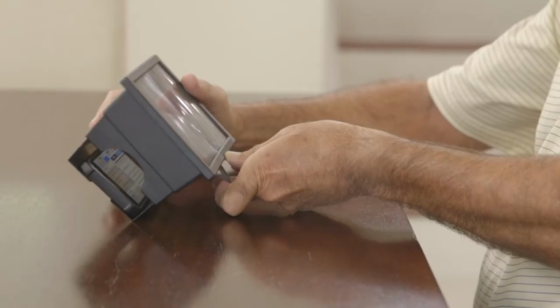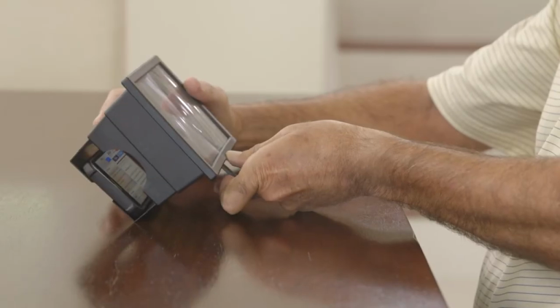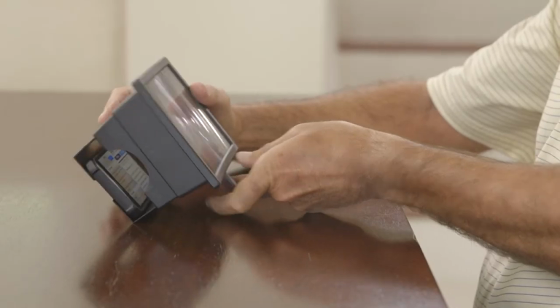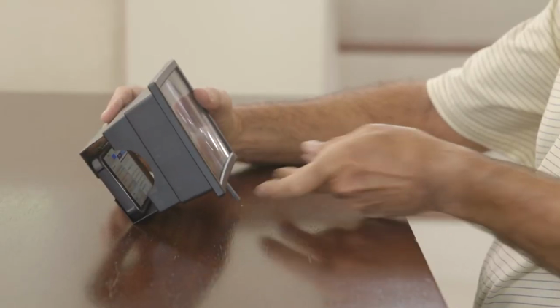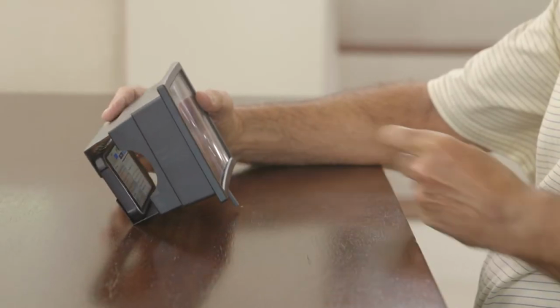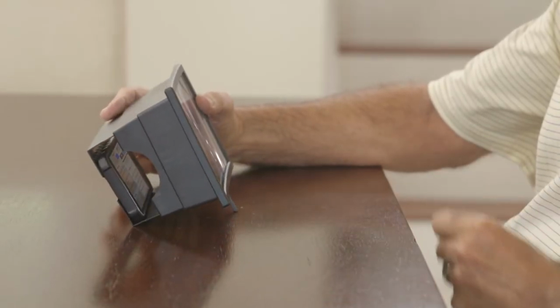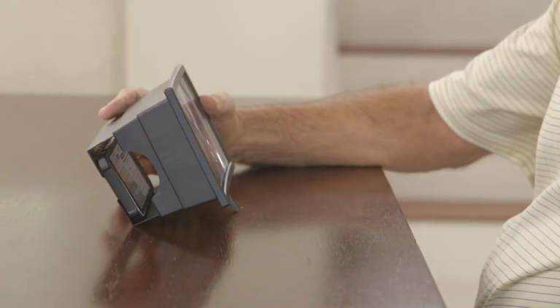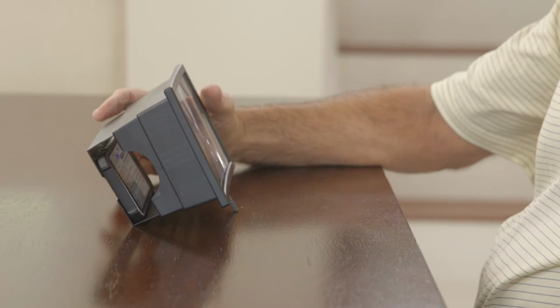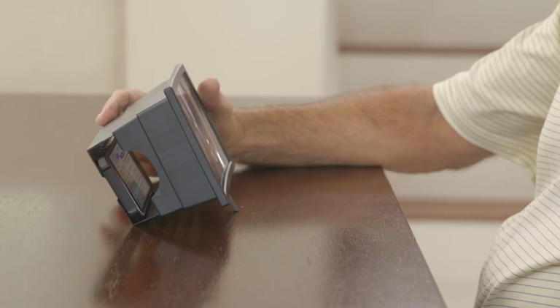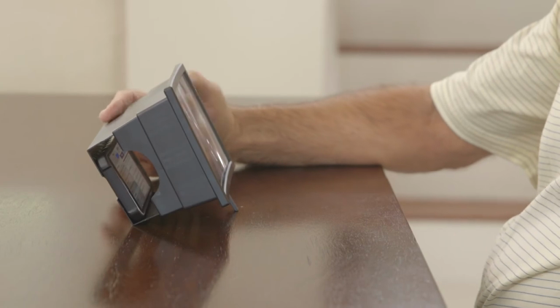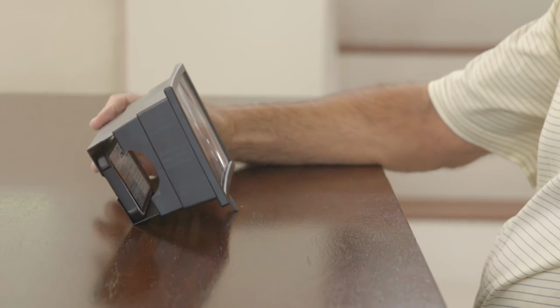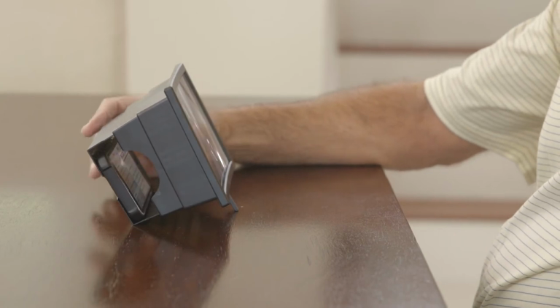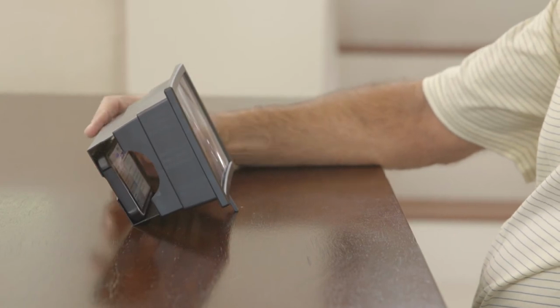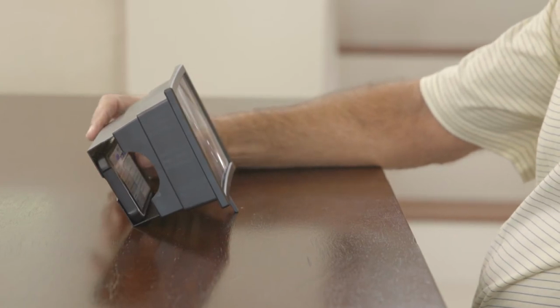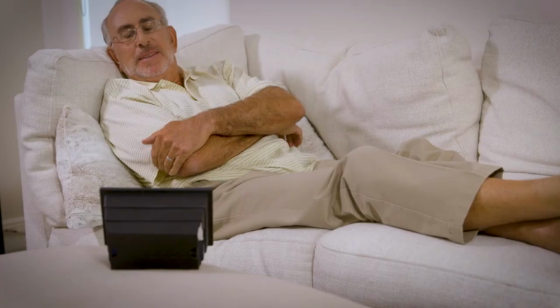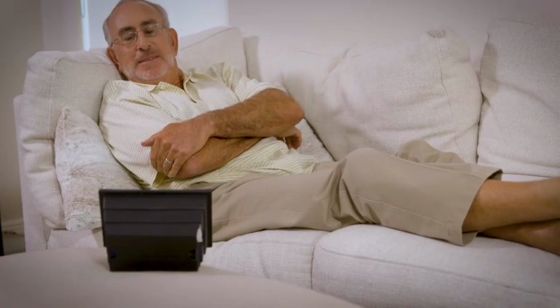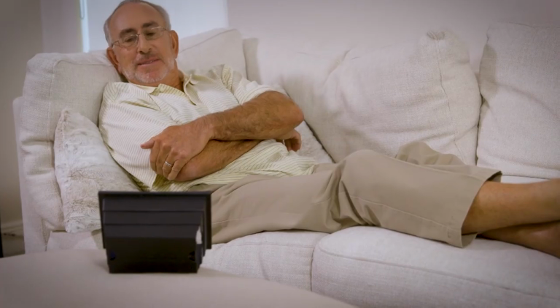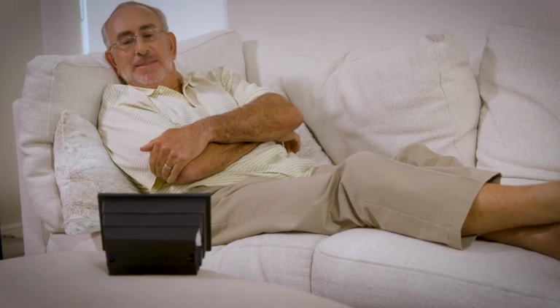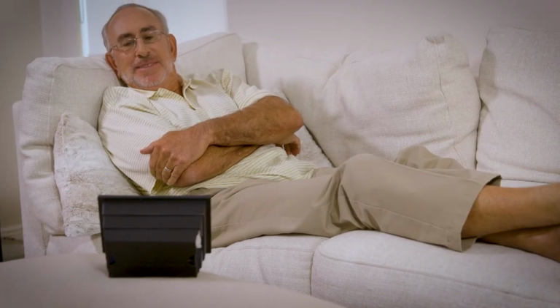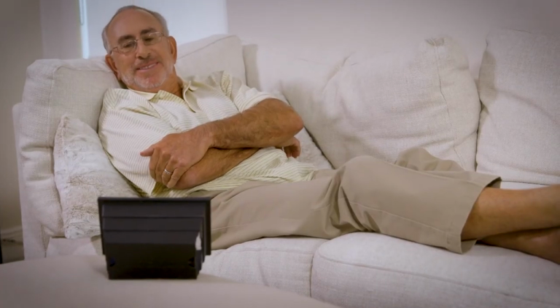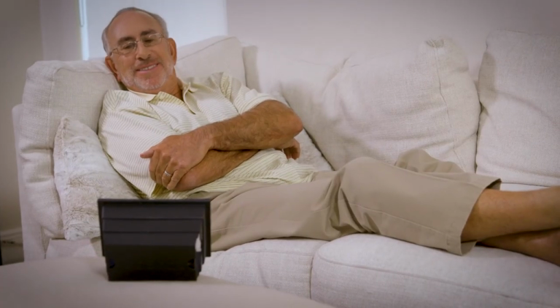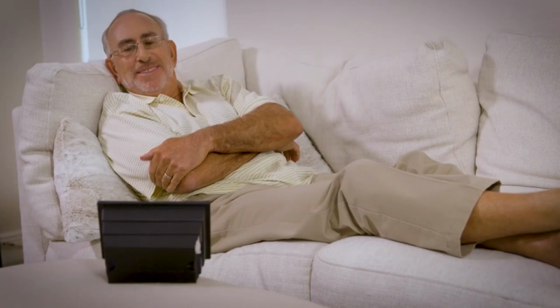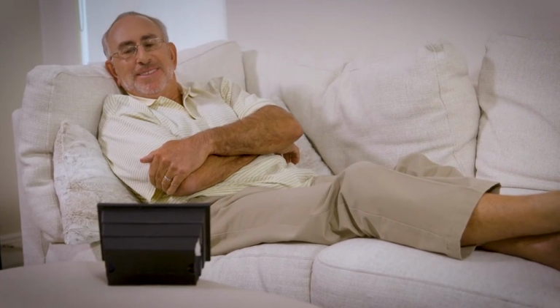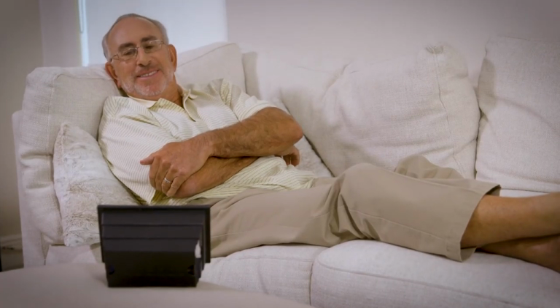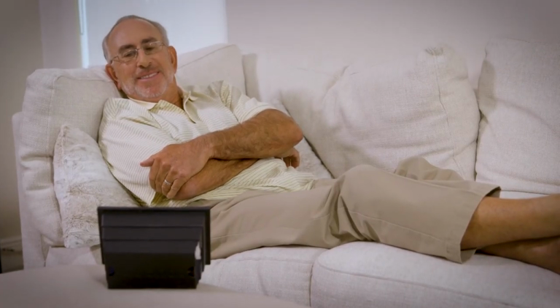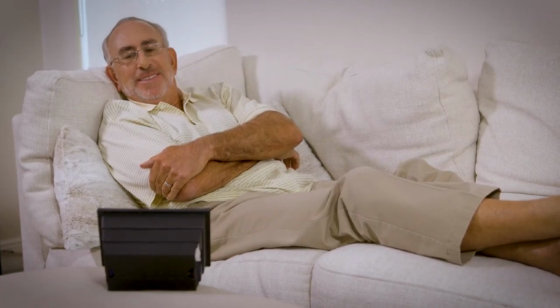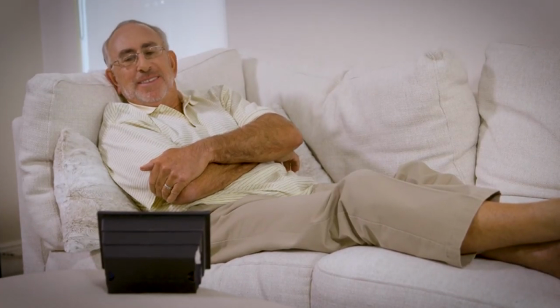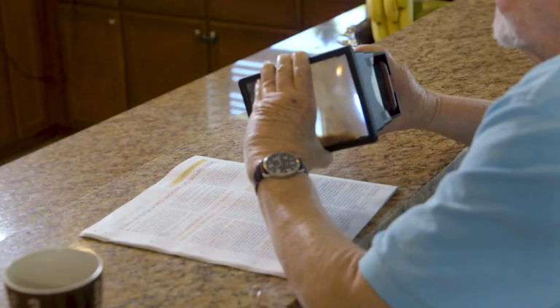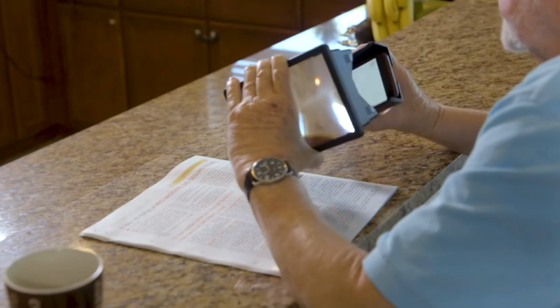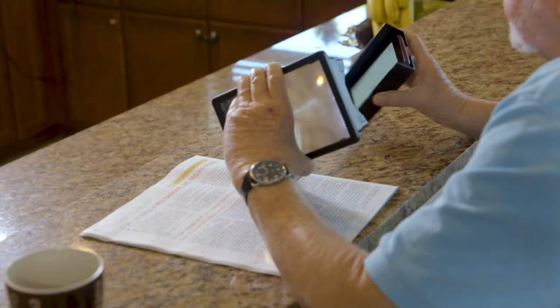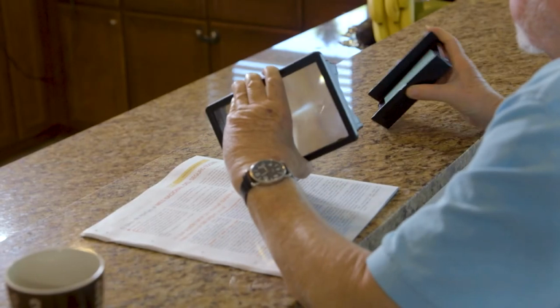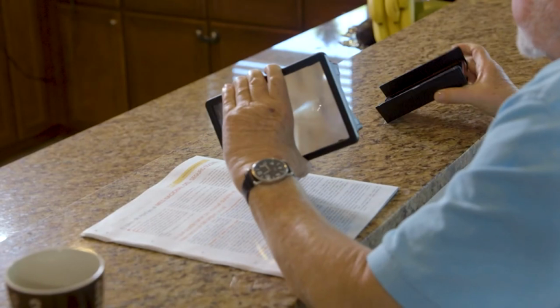Big Picture is completely hands-free. It stands on its own, so you can sit back and relax.